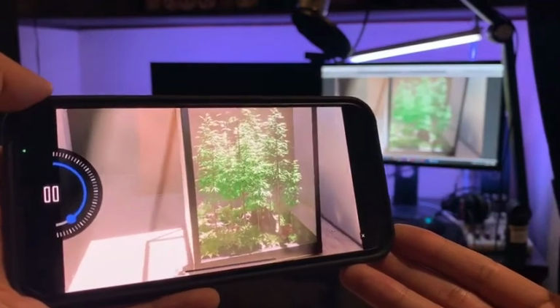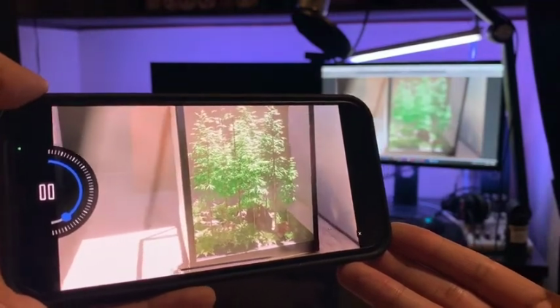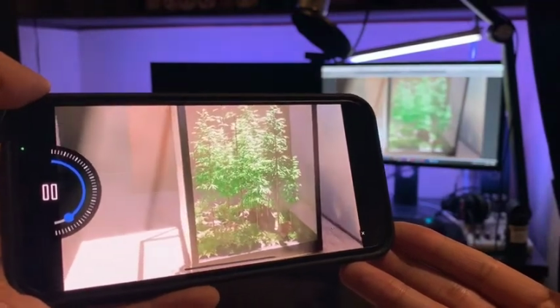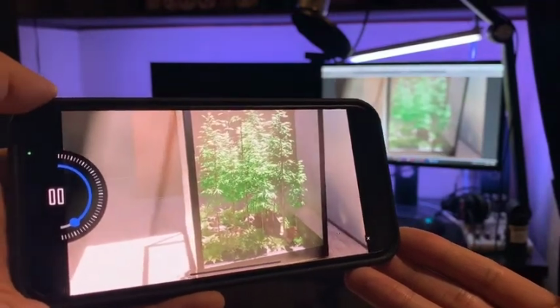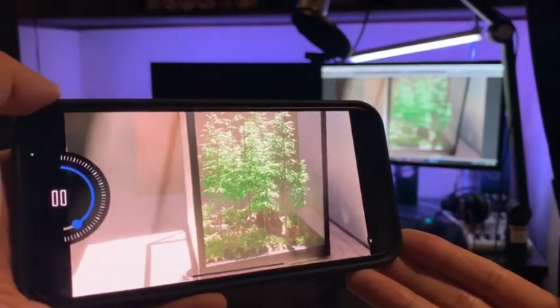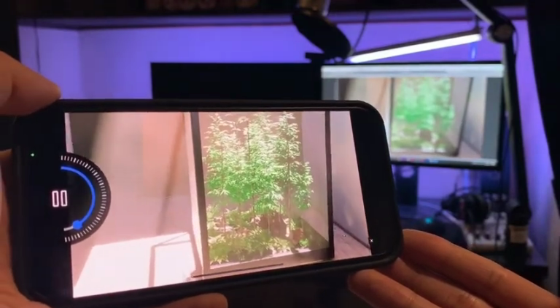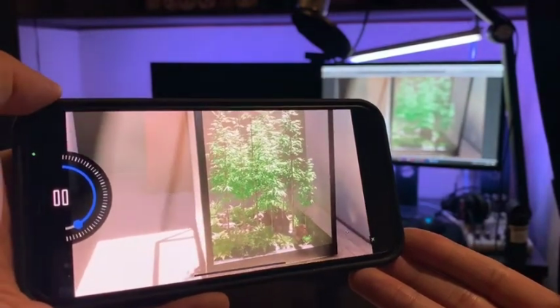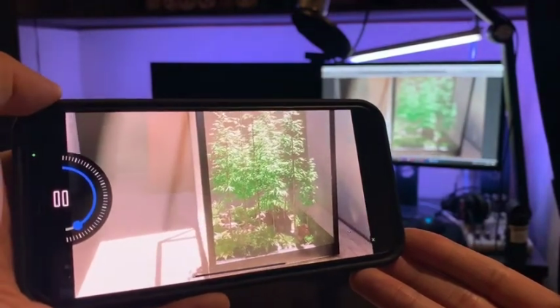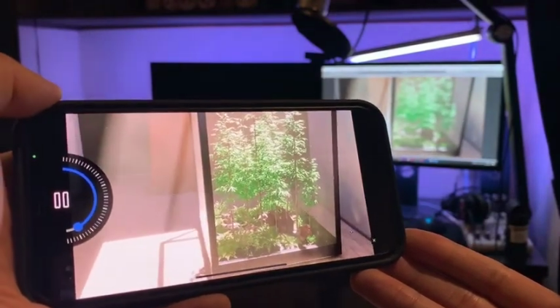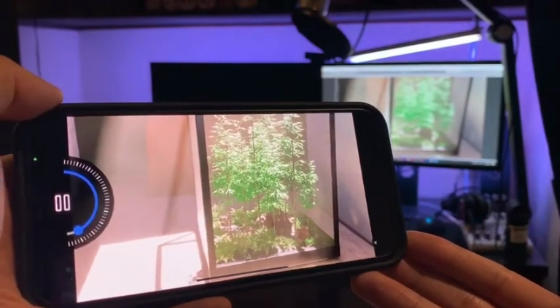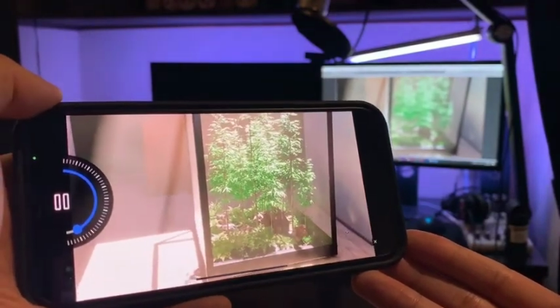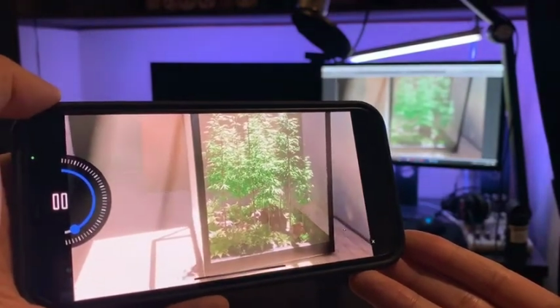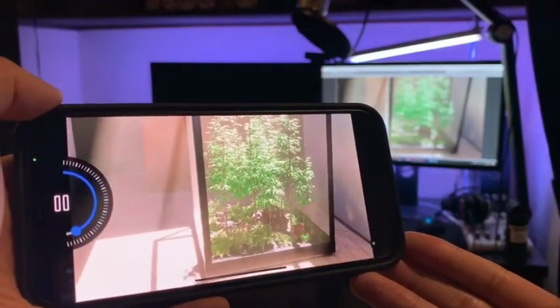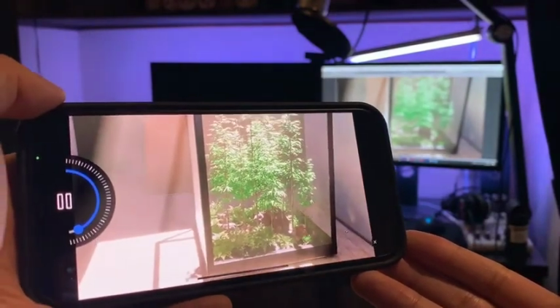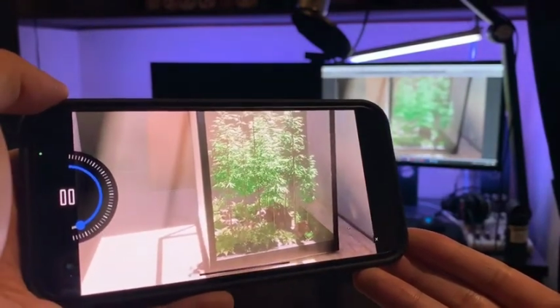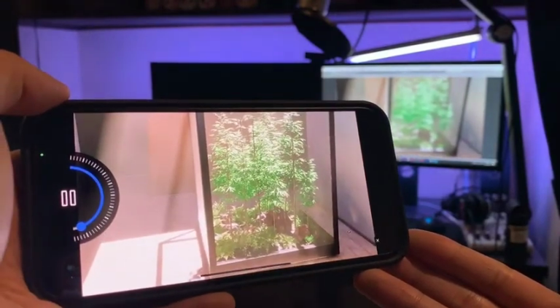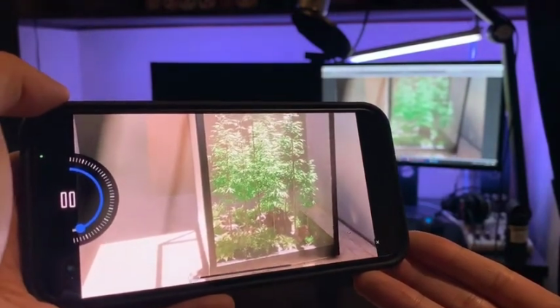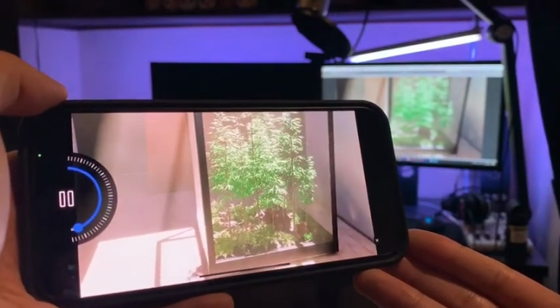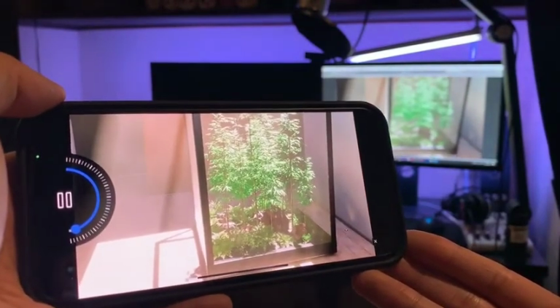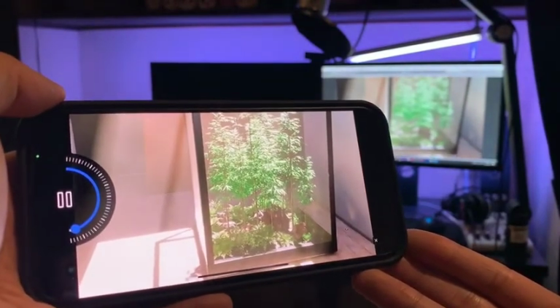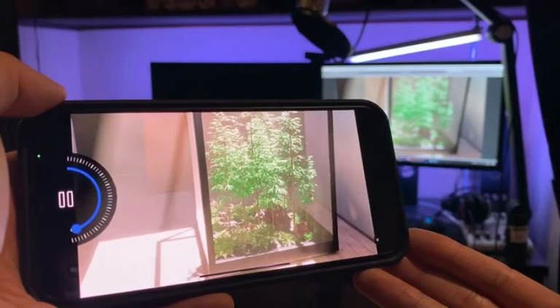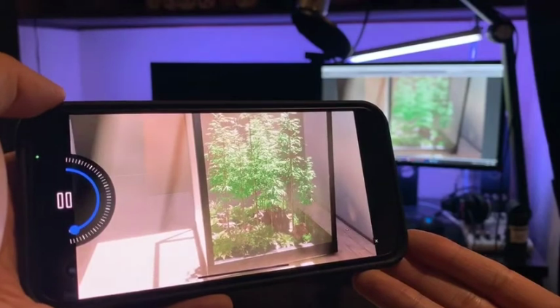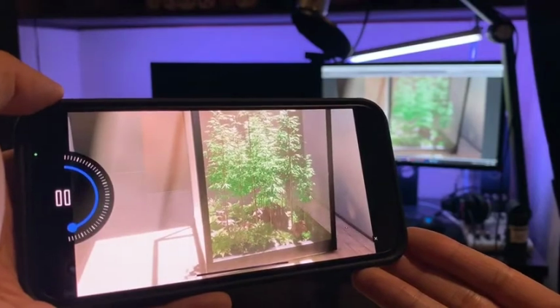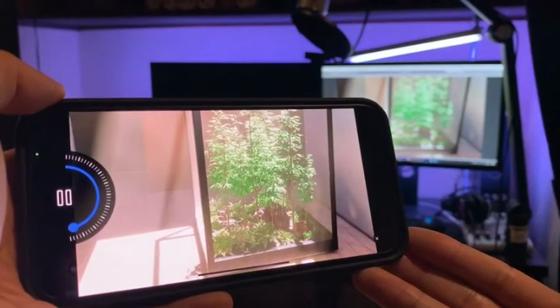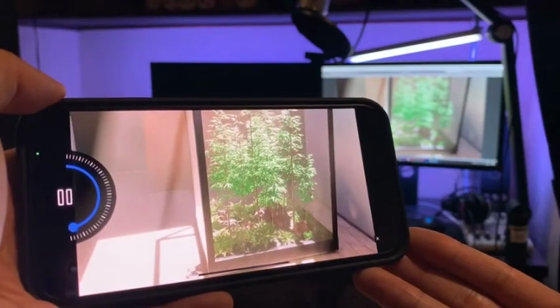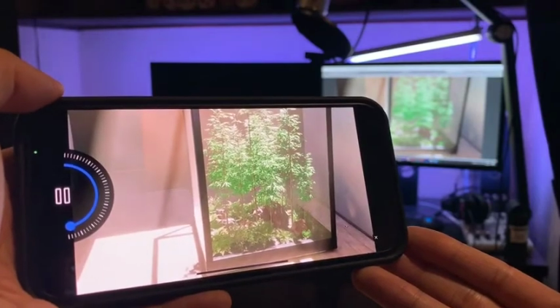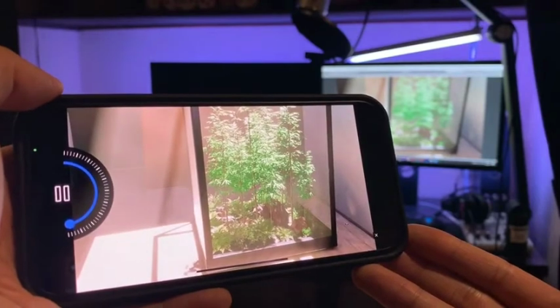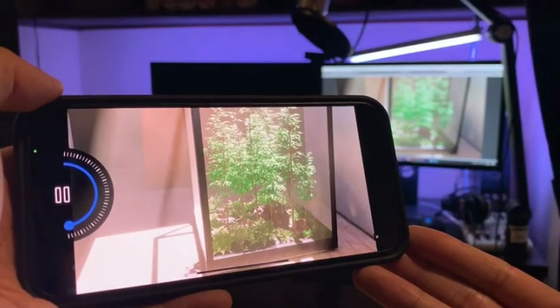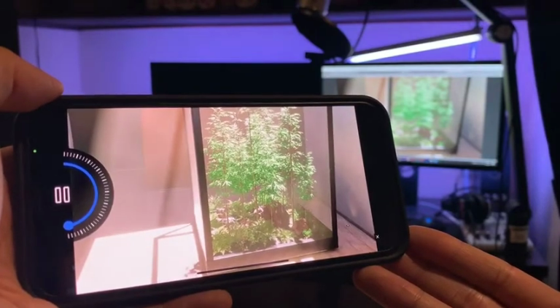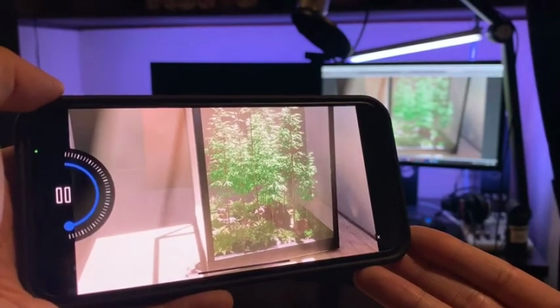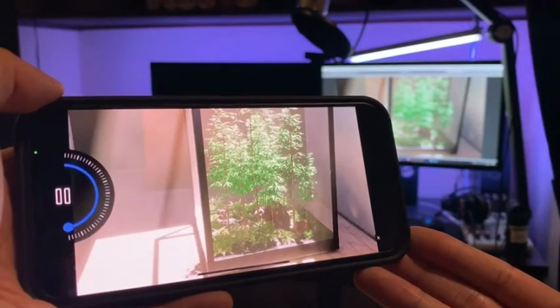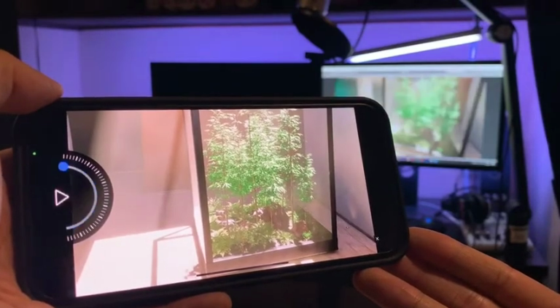Alright, that's it. That's the first test. Thanks for watching.